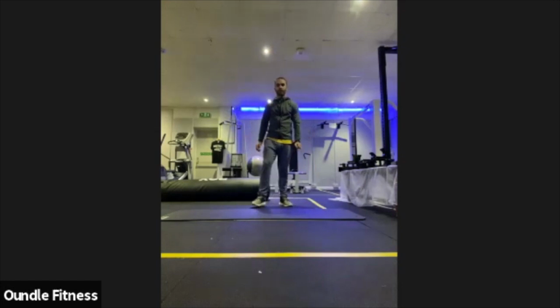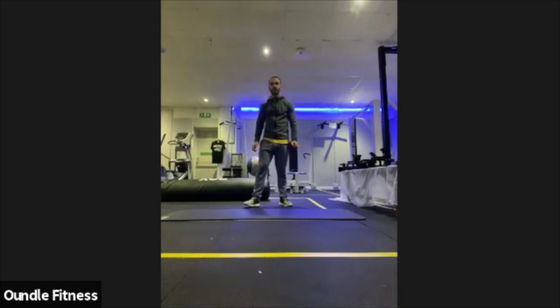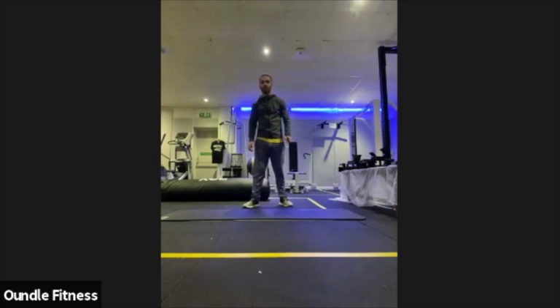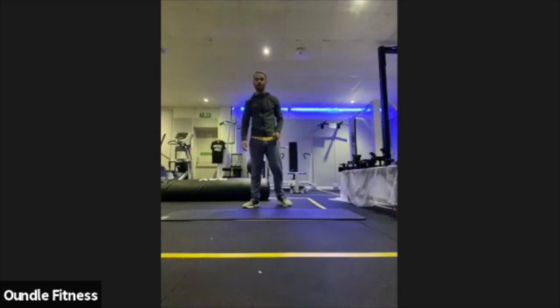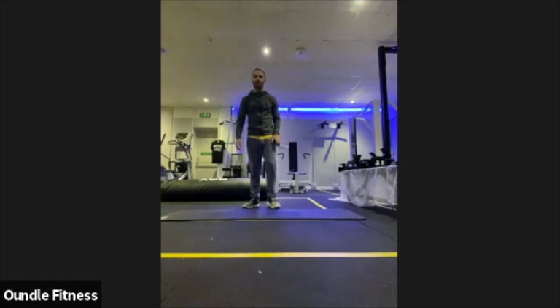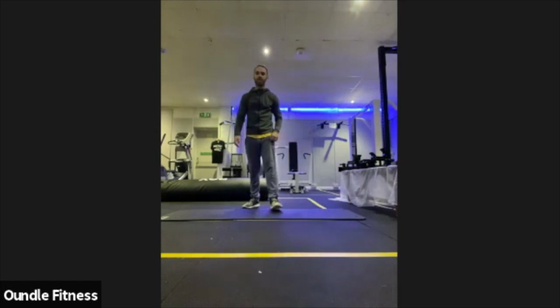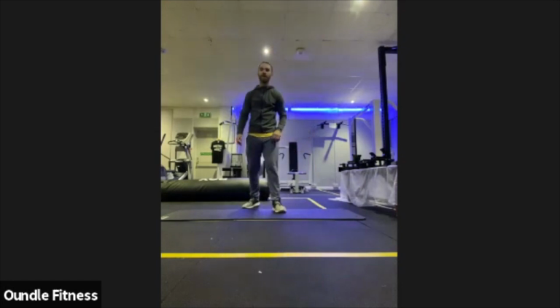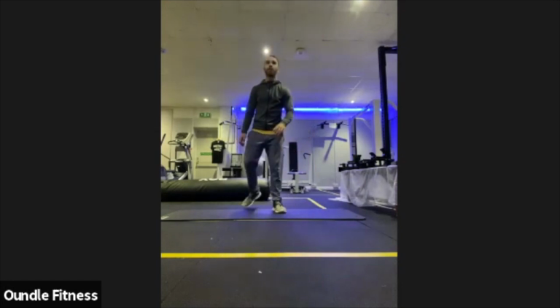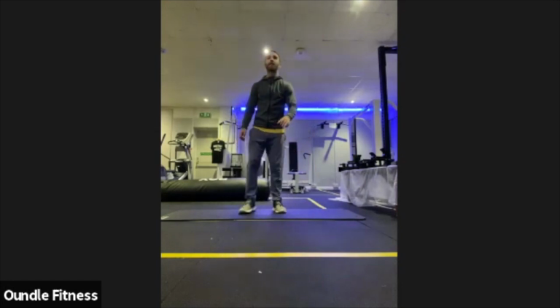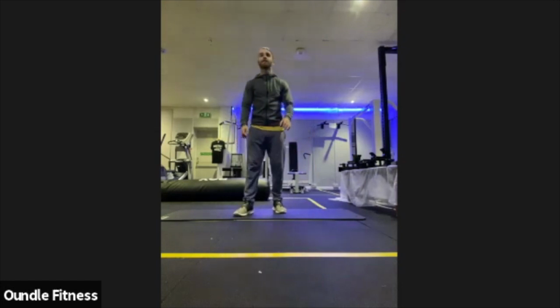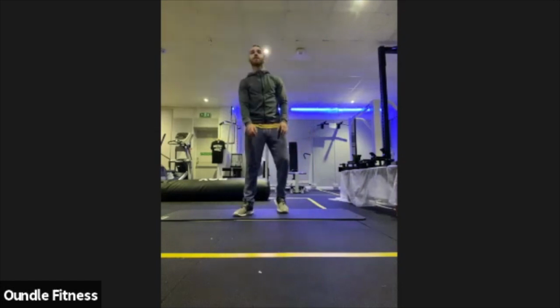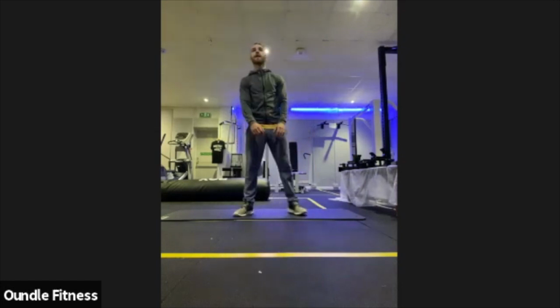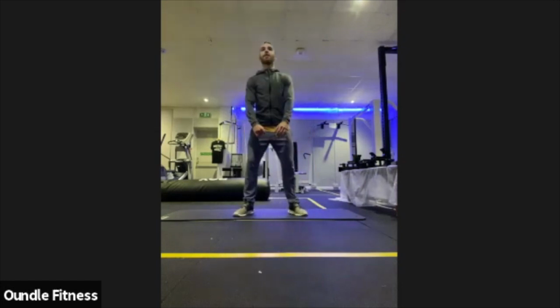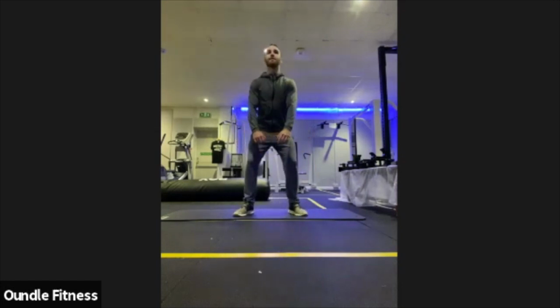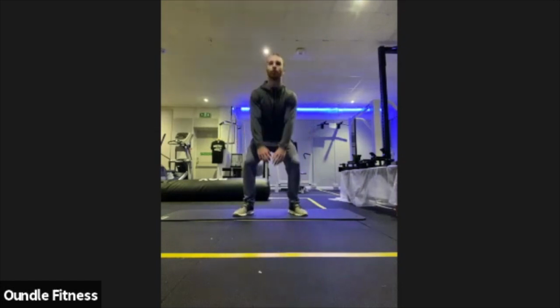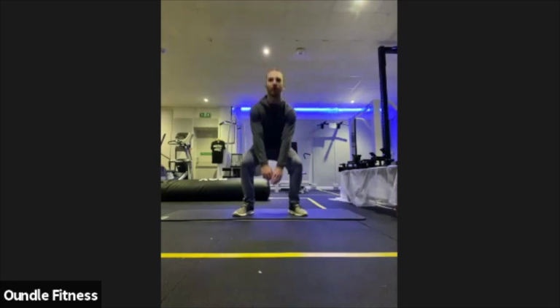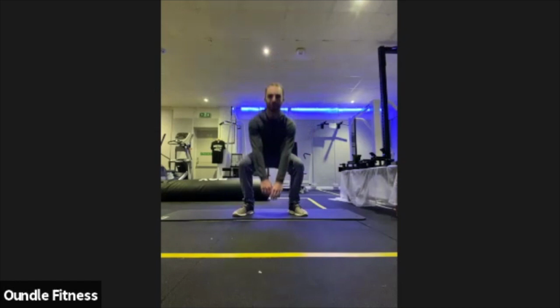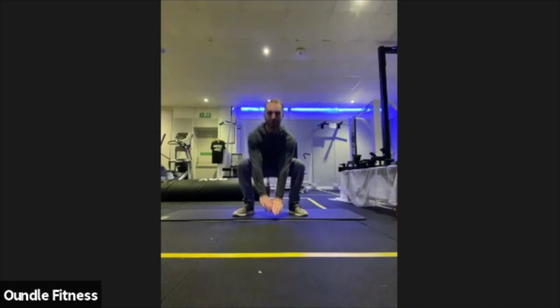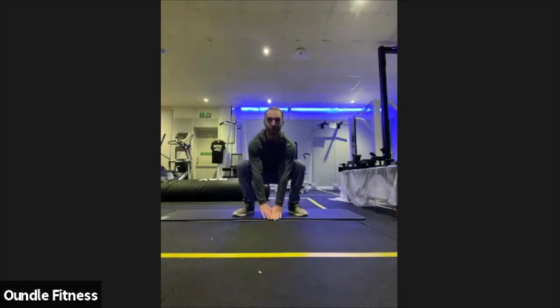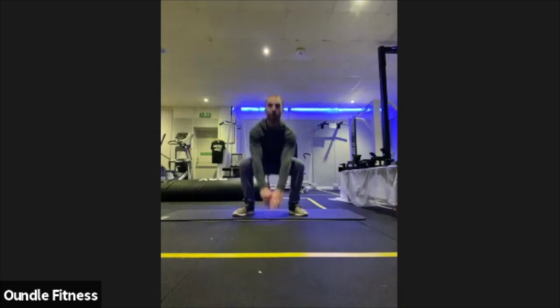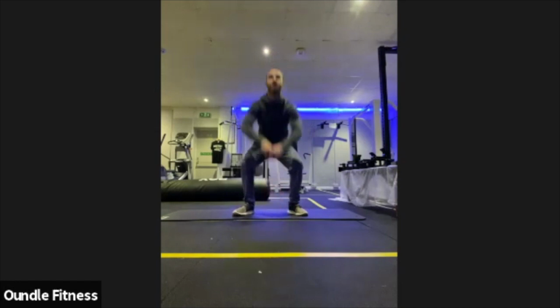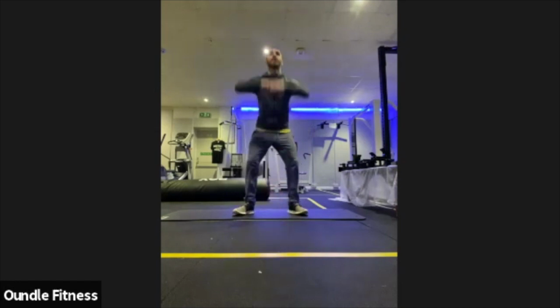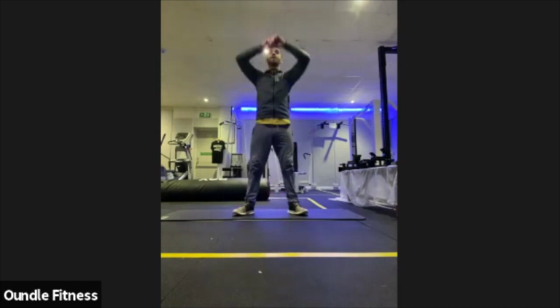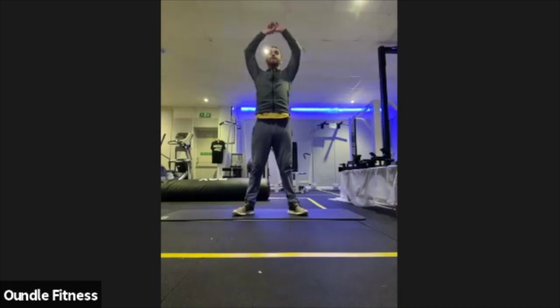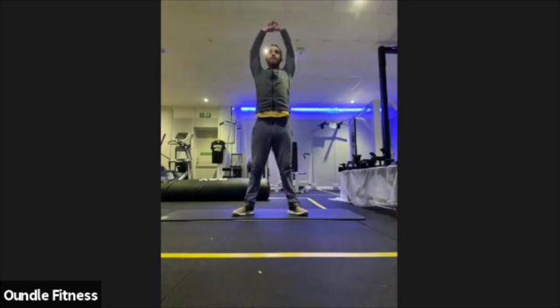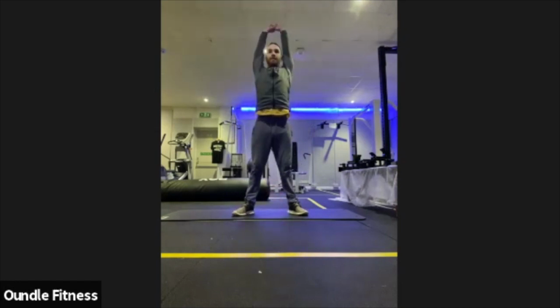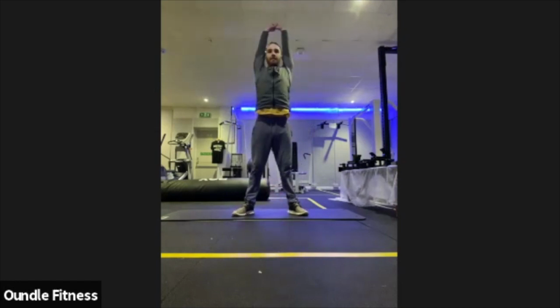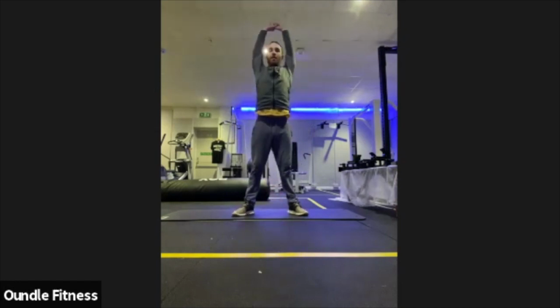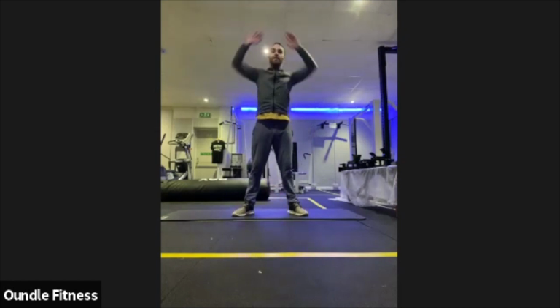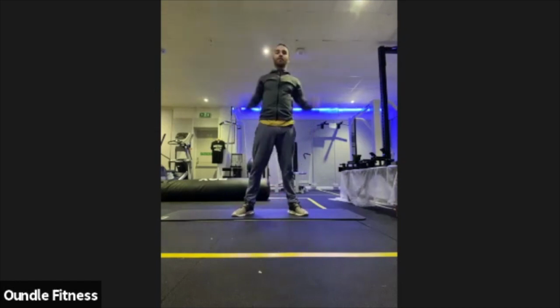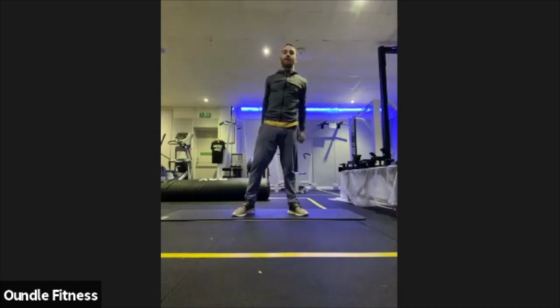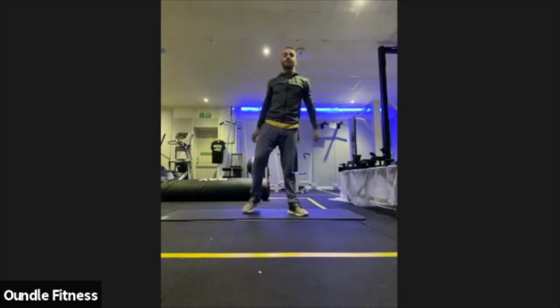Don't worry about these being quick — just get a nice full range of motion, nice and low, full stretch.